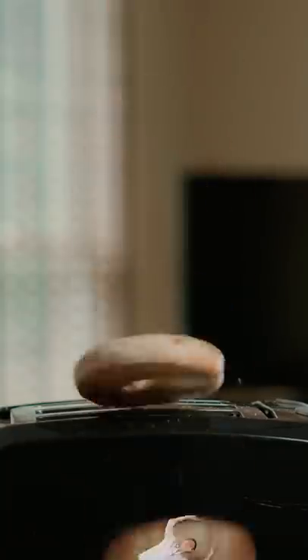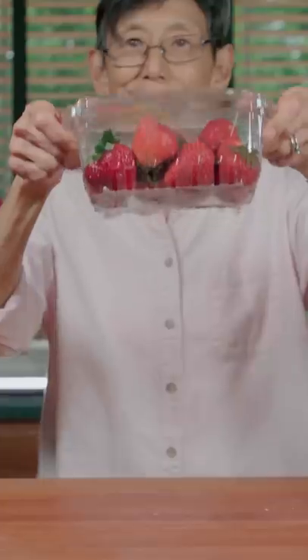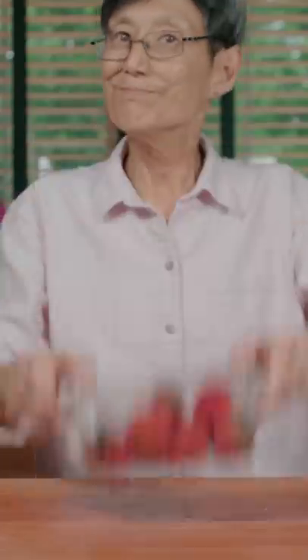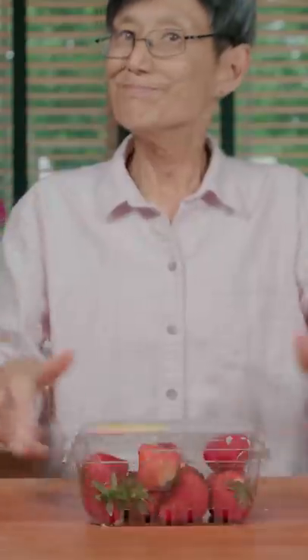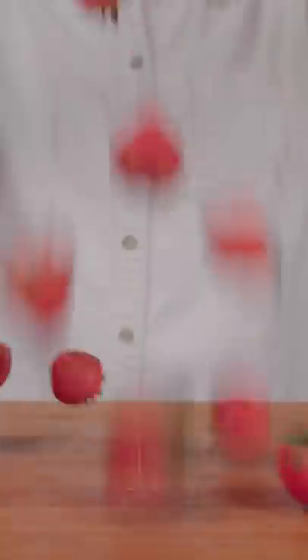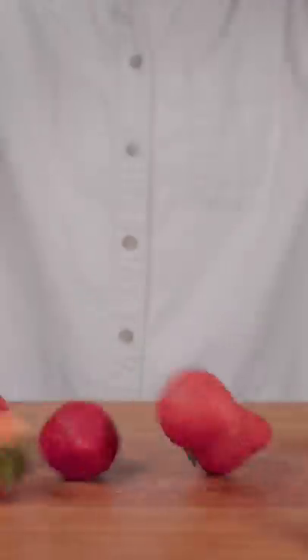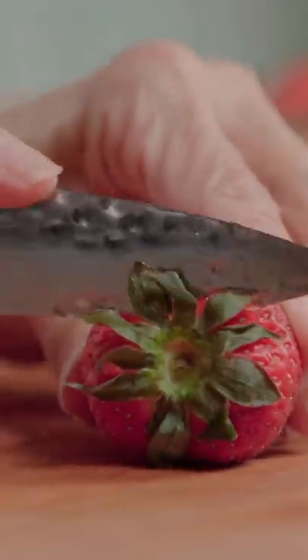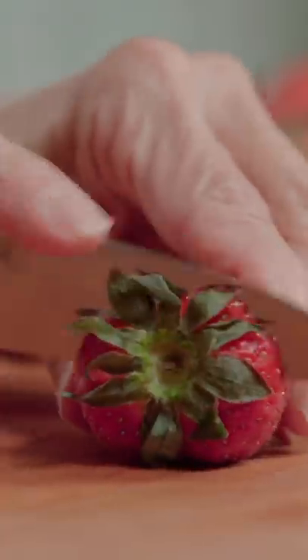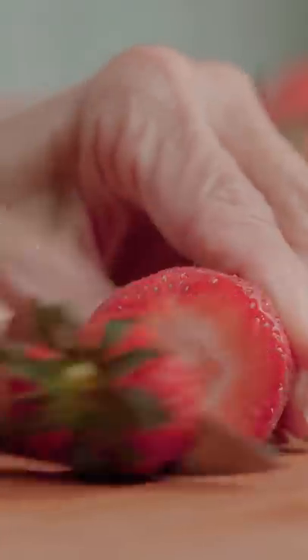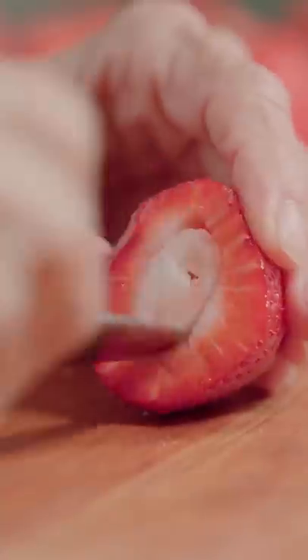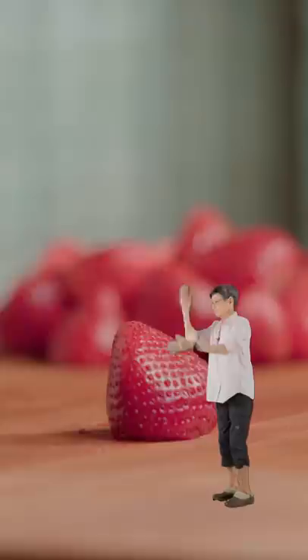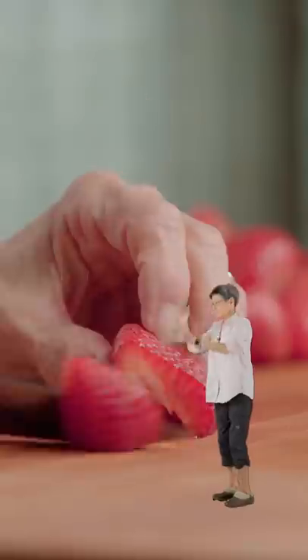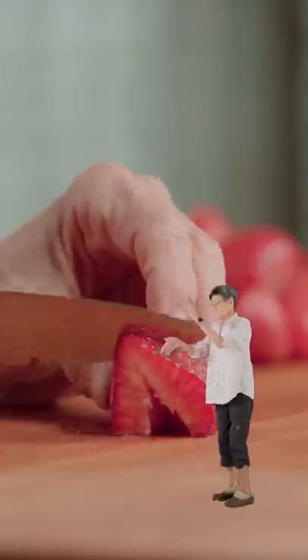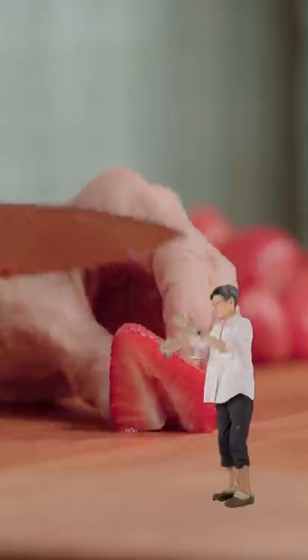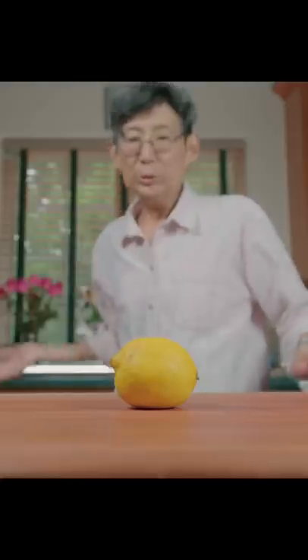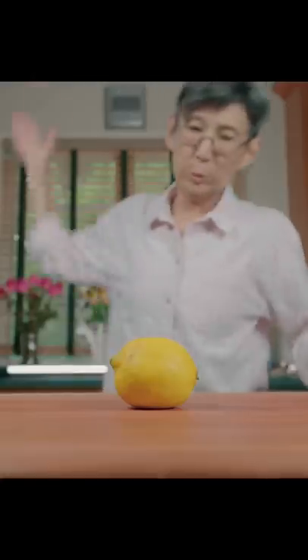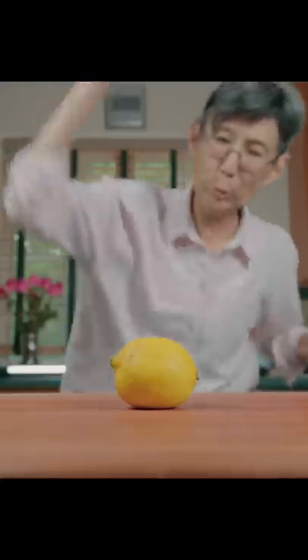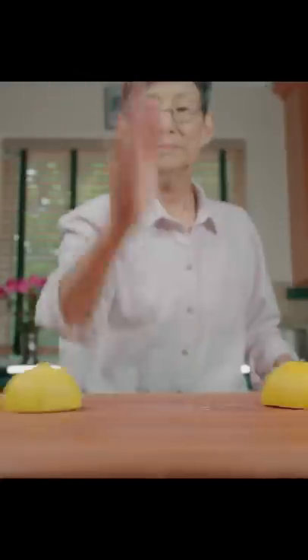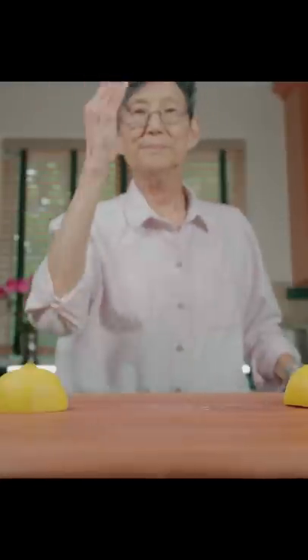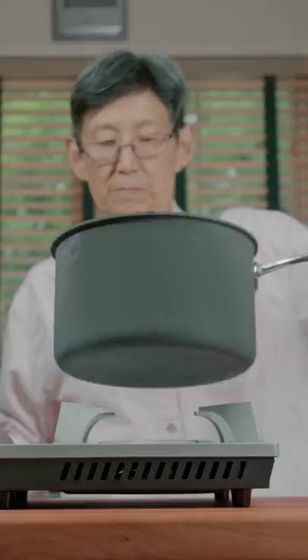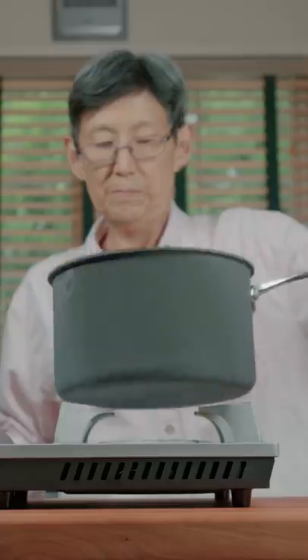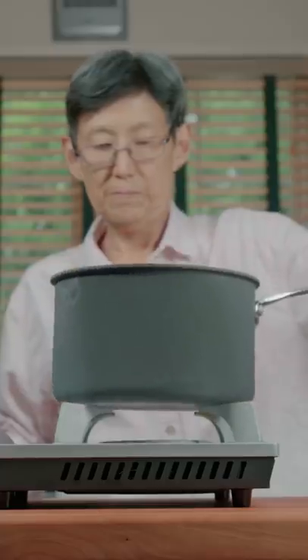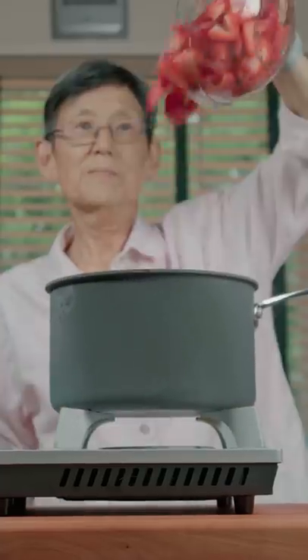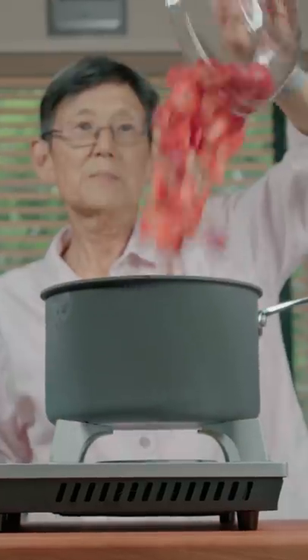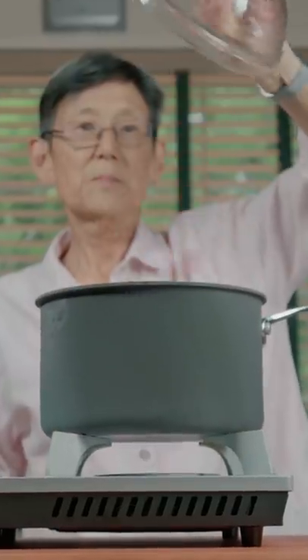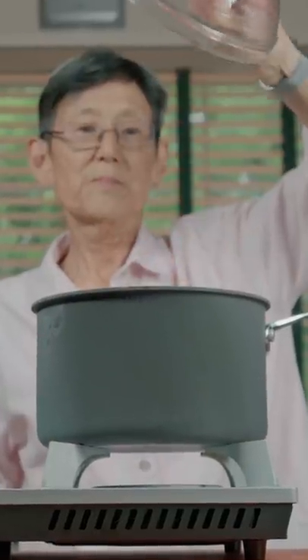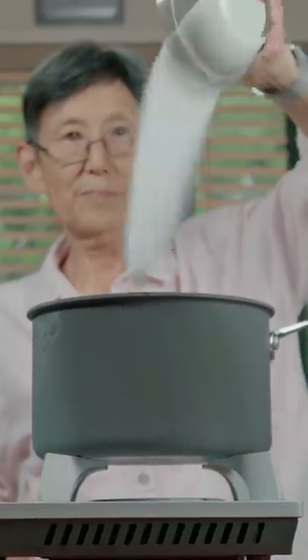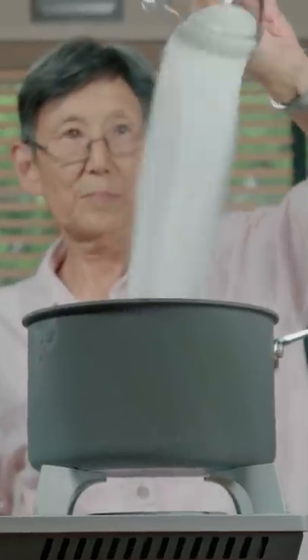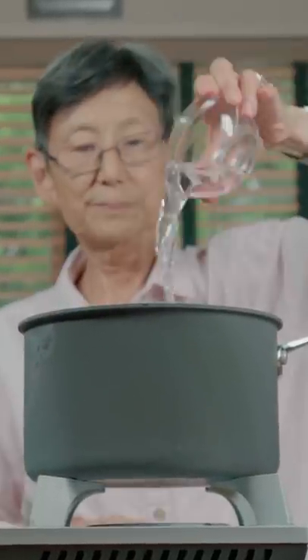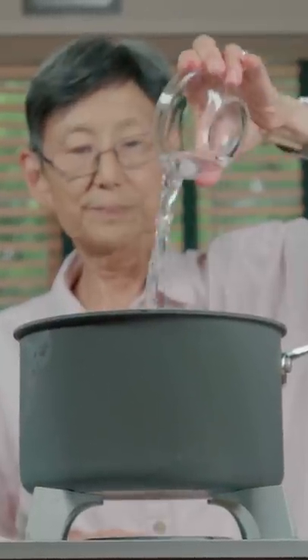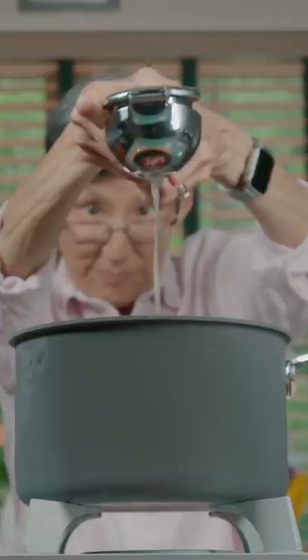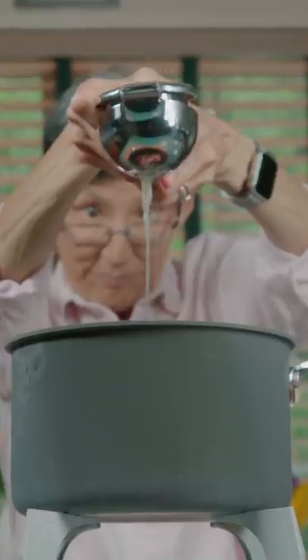Grab your strawberries, chop the top off, and slice. Karate chop a lemon in a pot. Add your berries, sugar, water, and lemon juice.